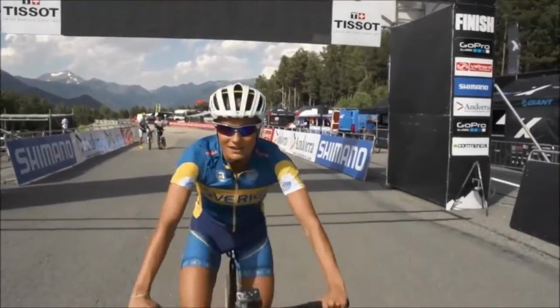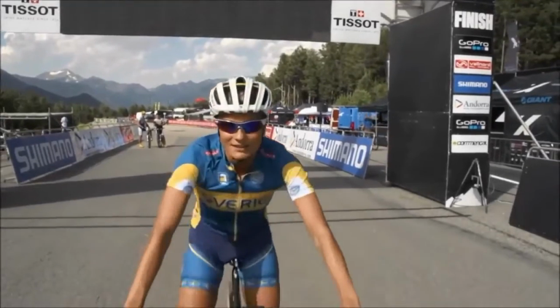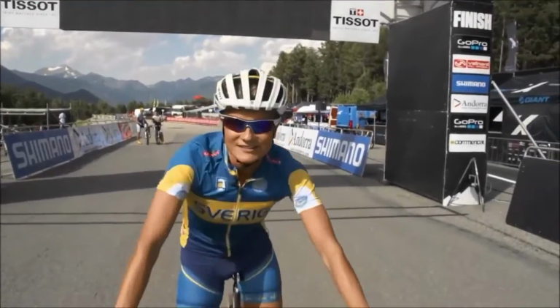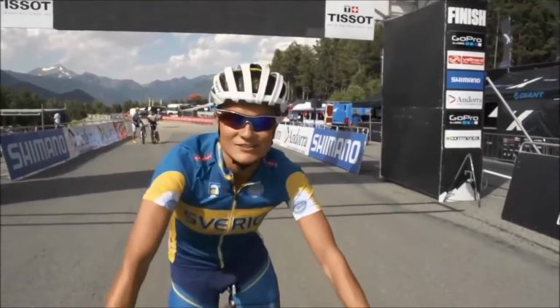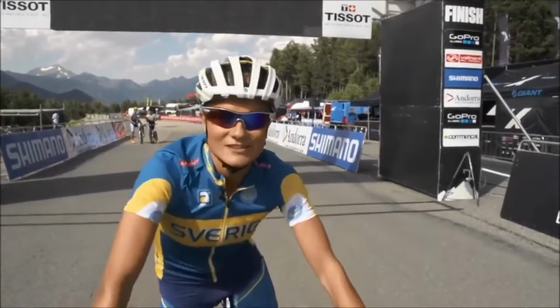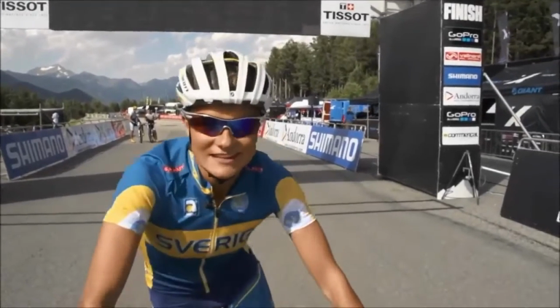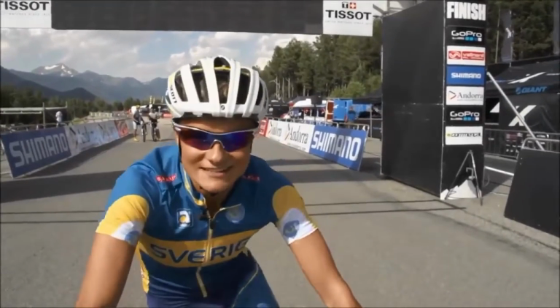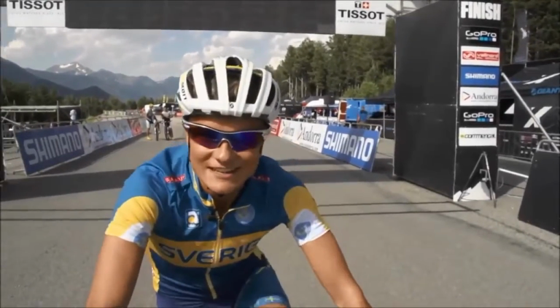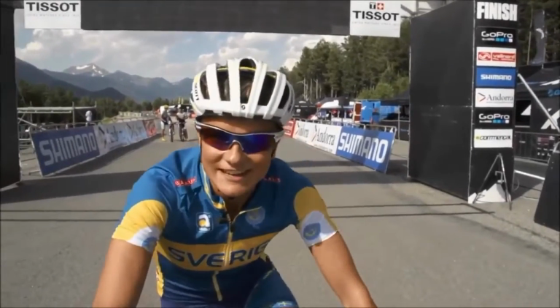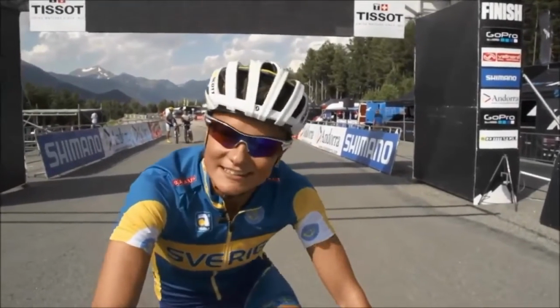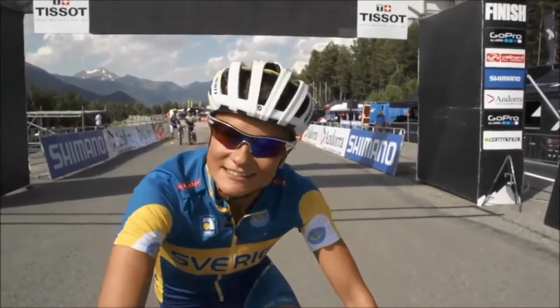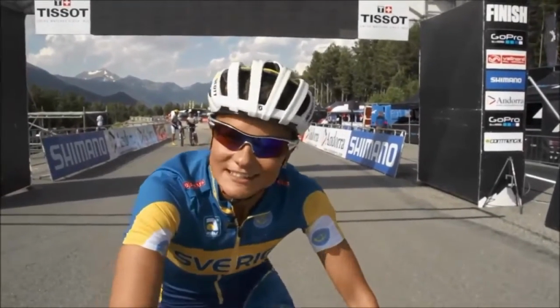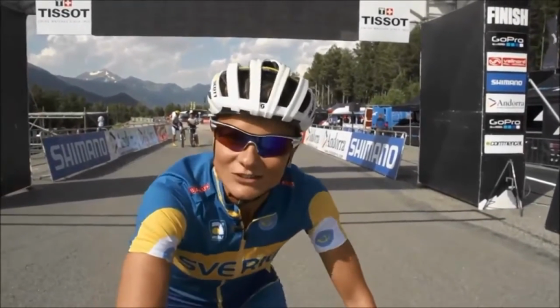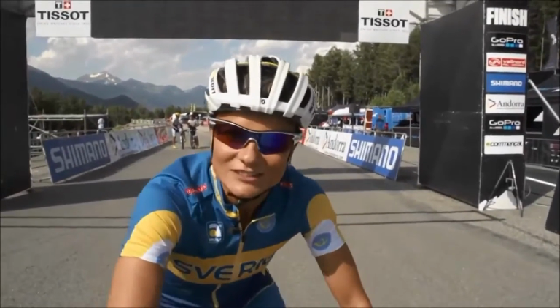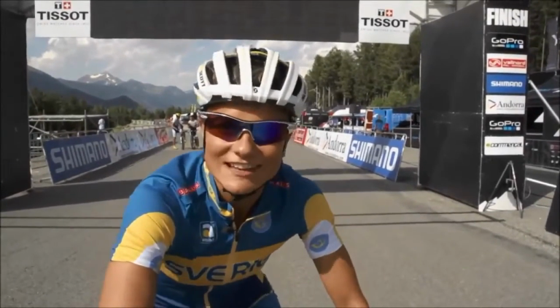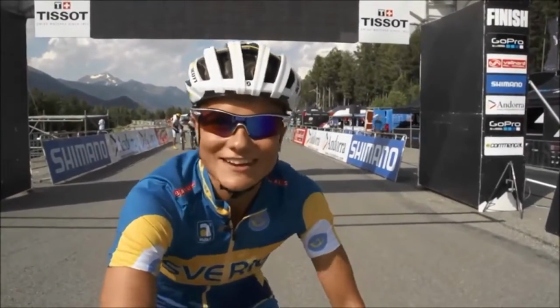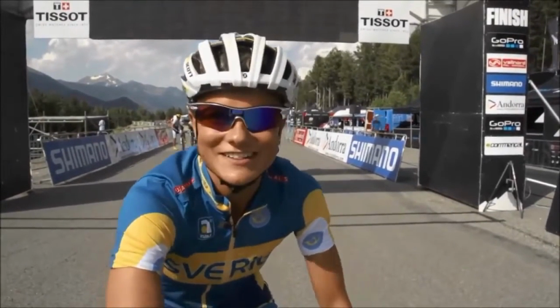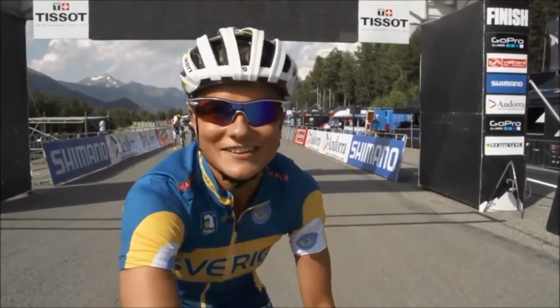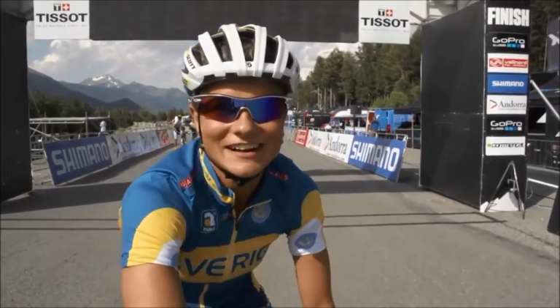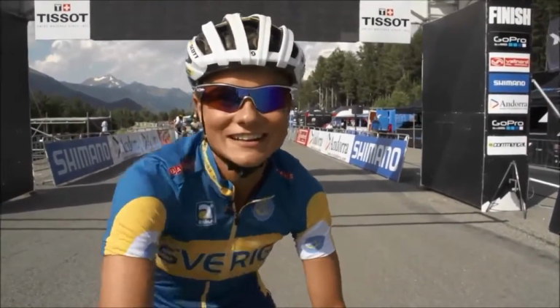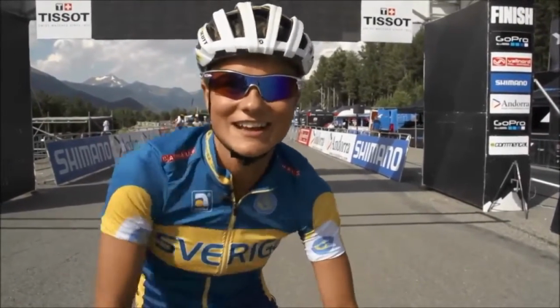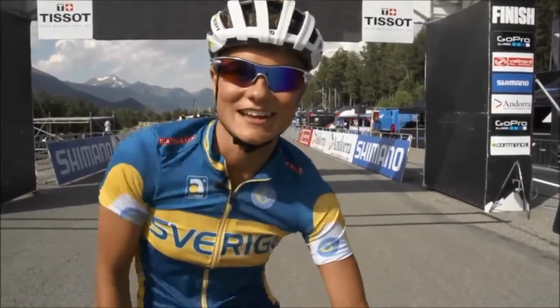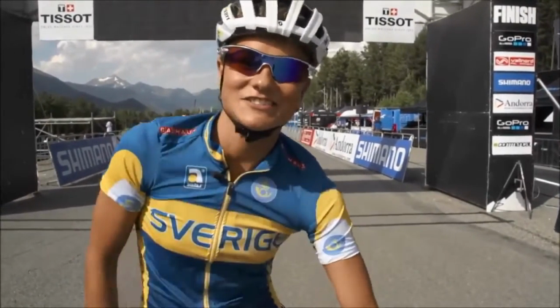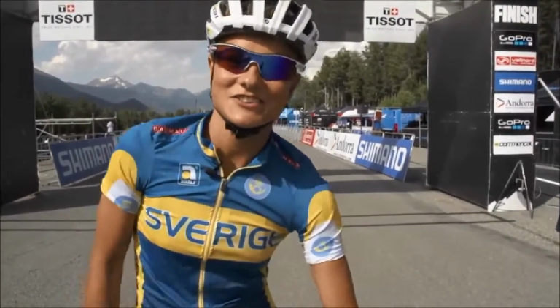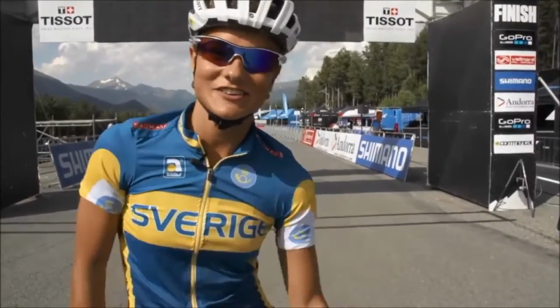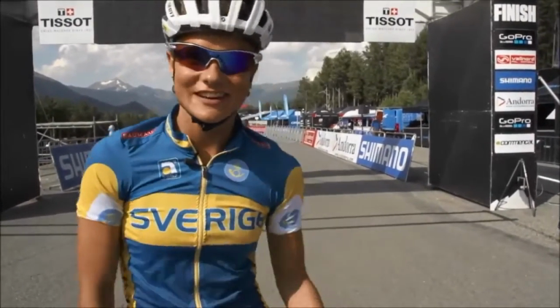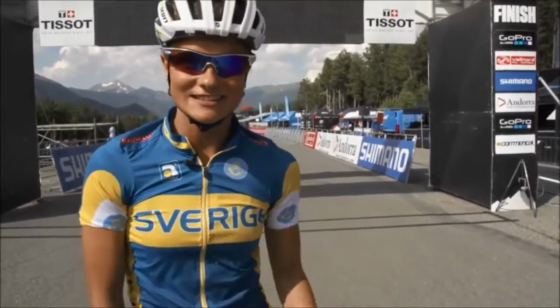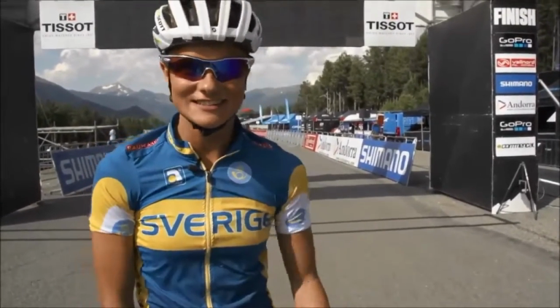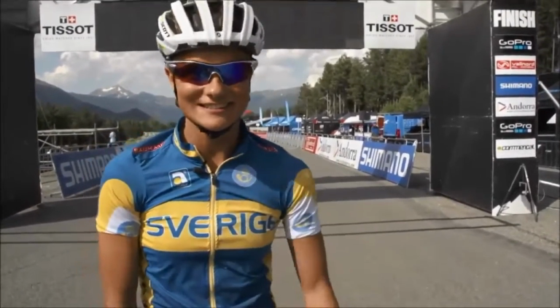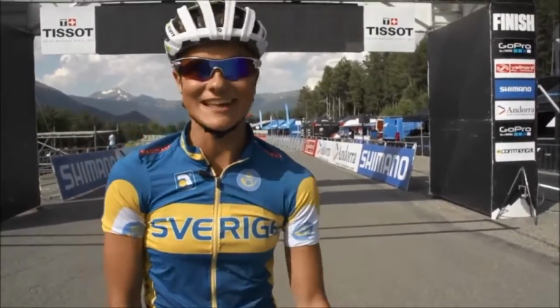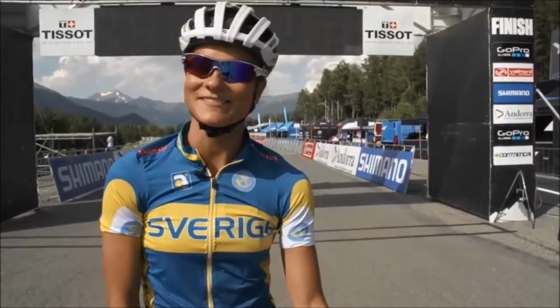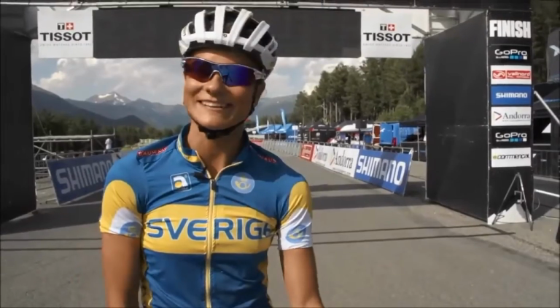So that is the XCE course here in Andorra. Enjoy the race and have fun.